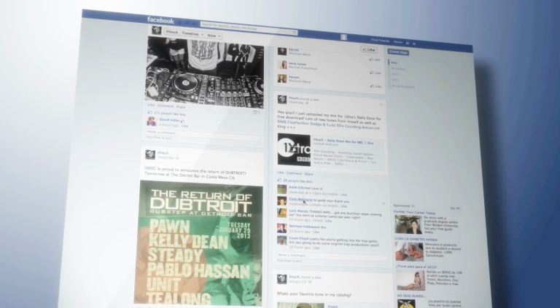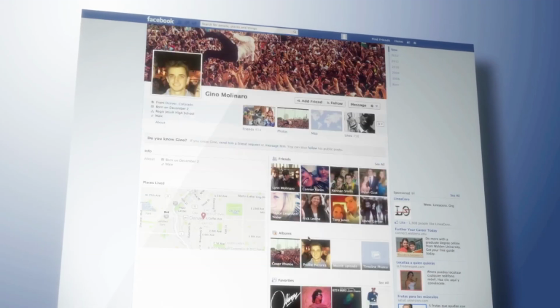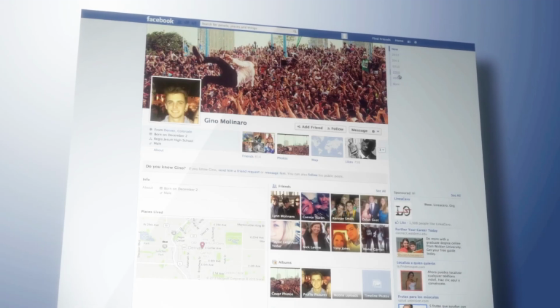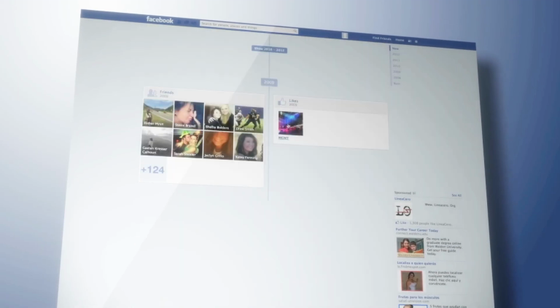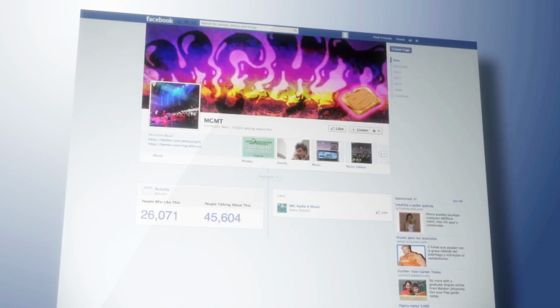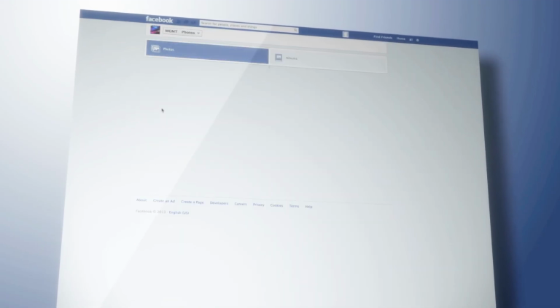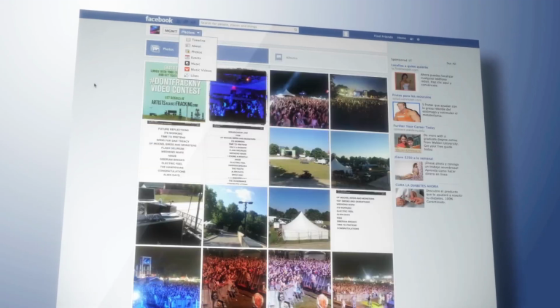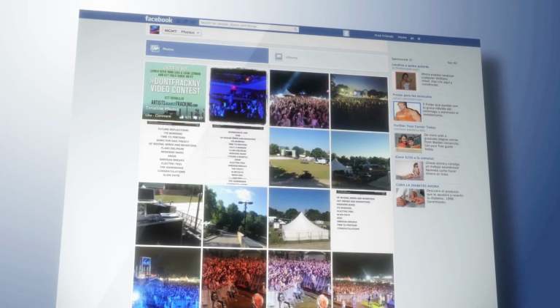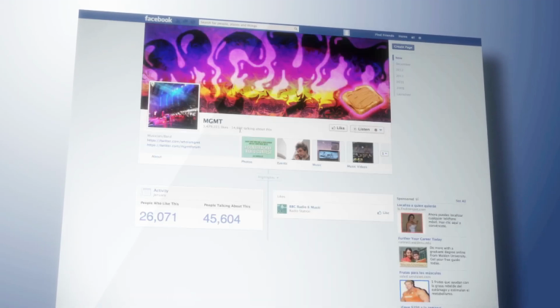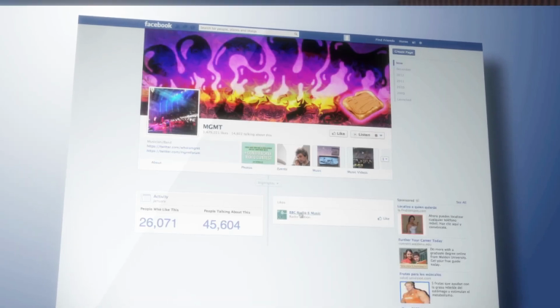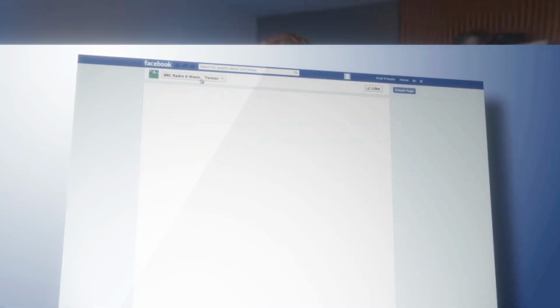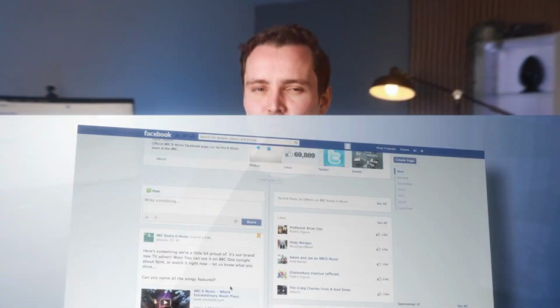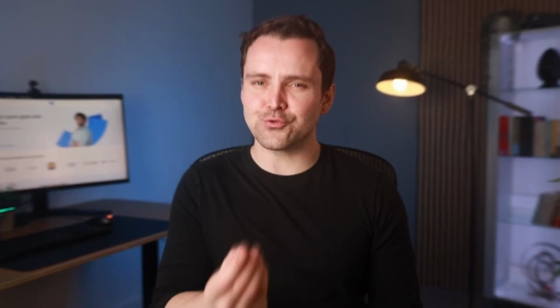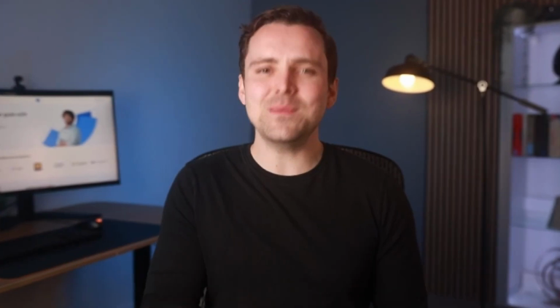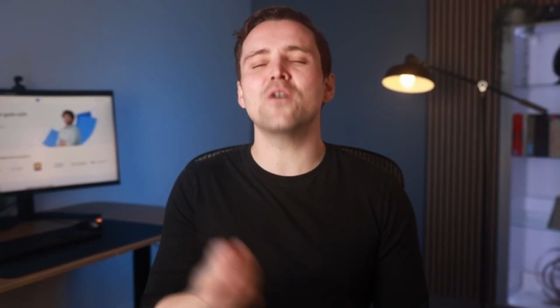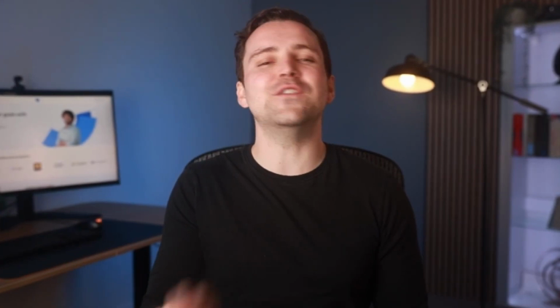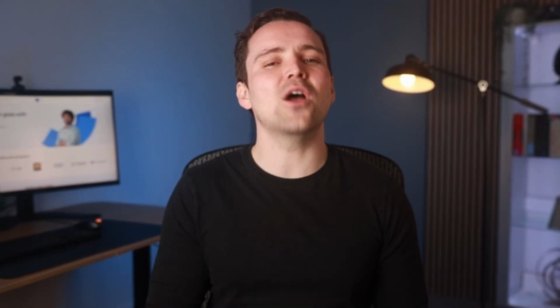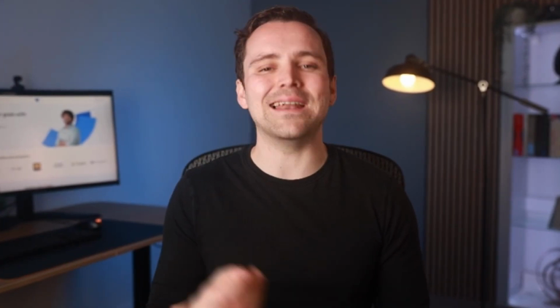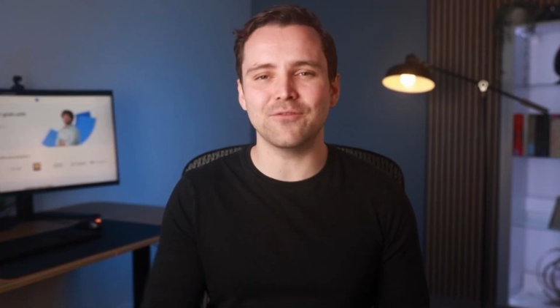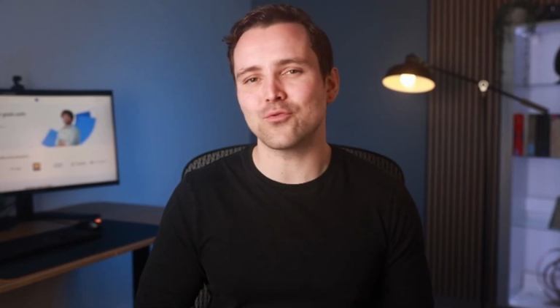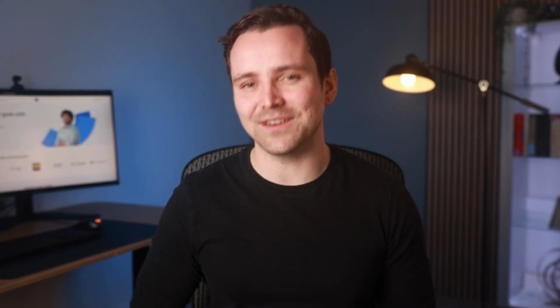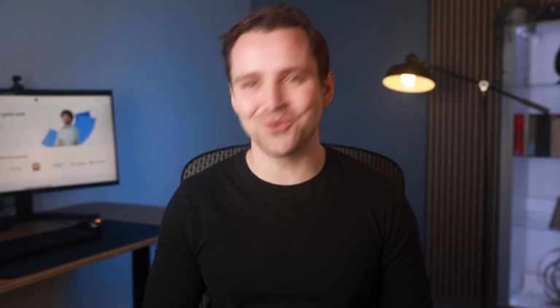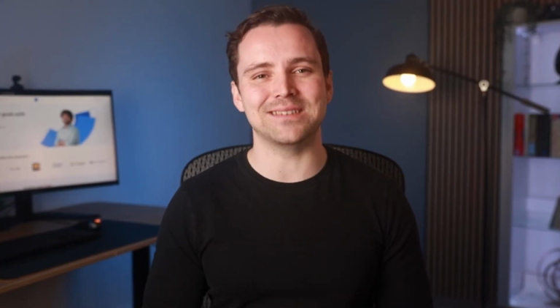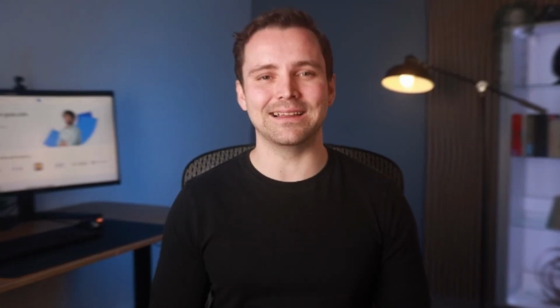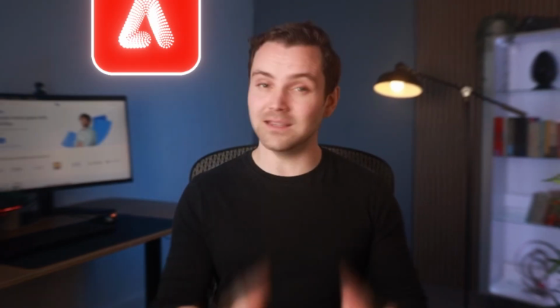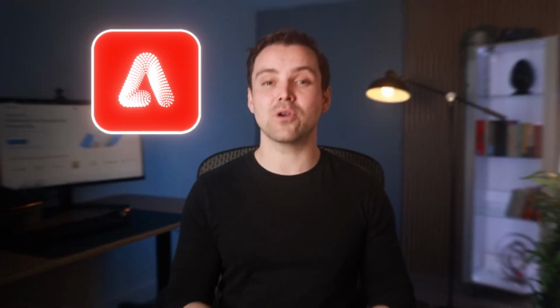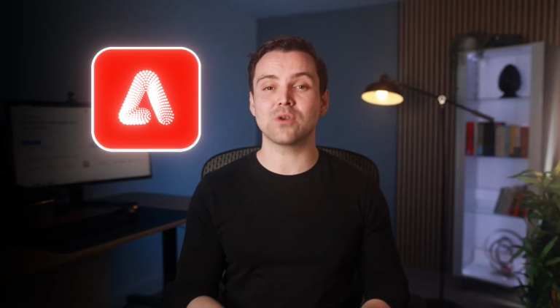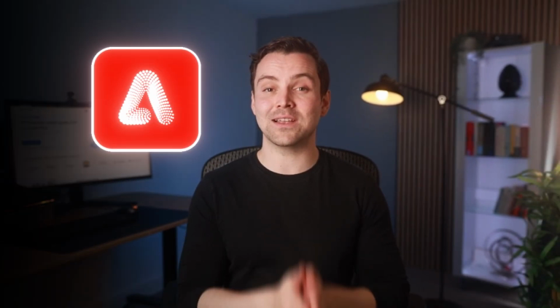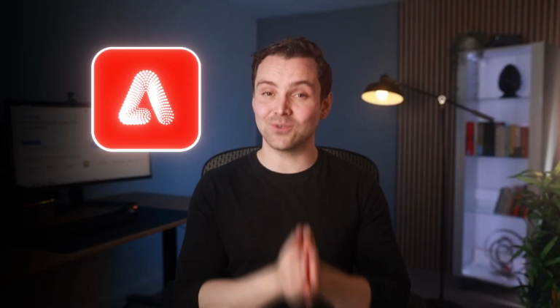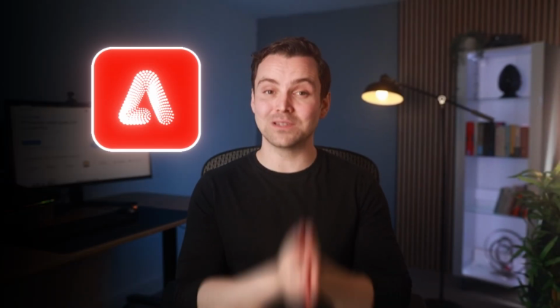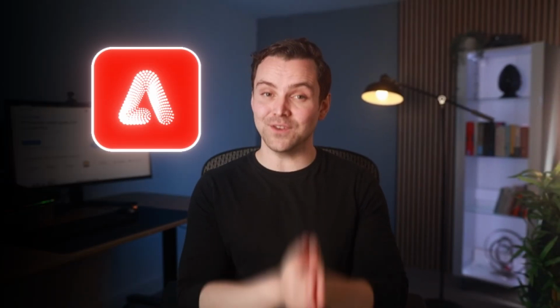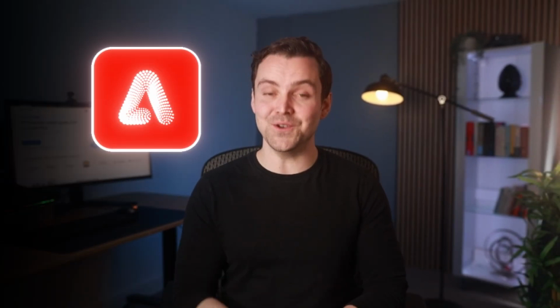Whether you're designing for social media, creating a blog, or dreaming of video and infographic storytelling, this program has tools for you.